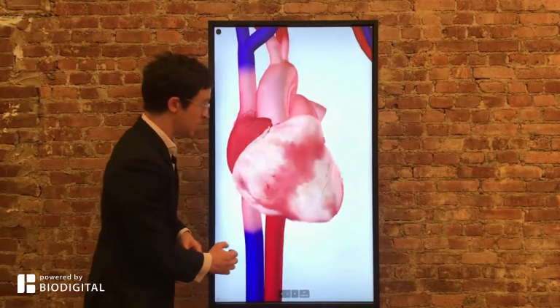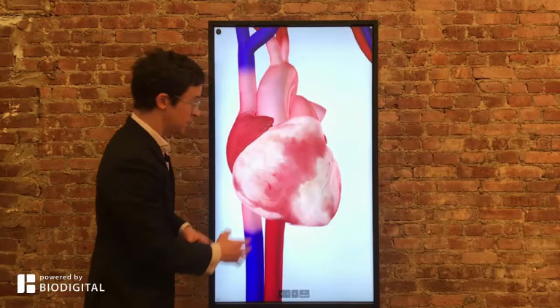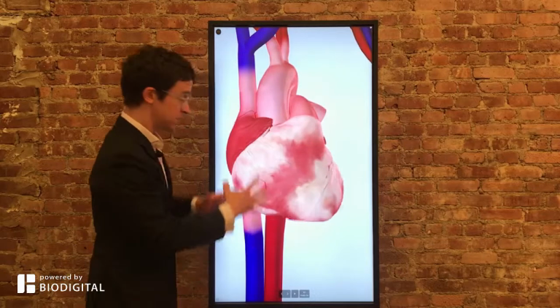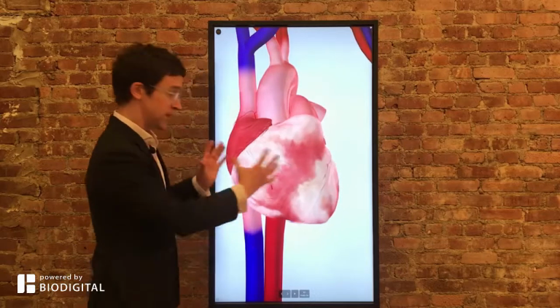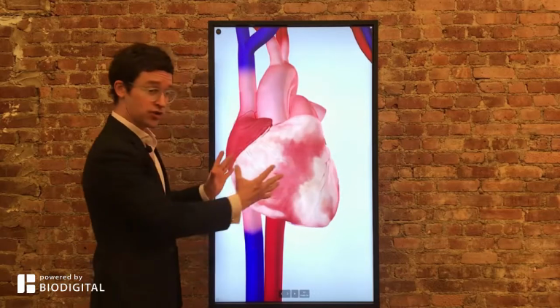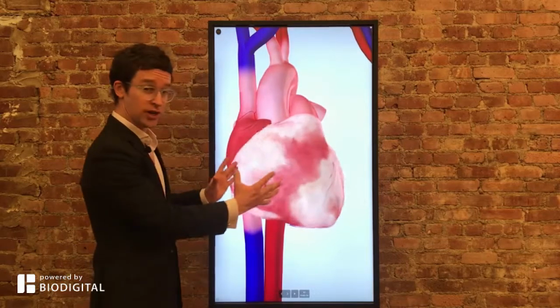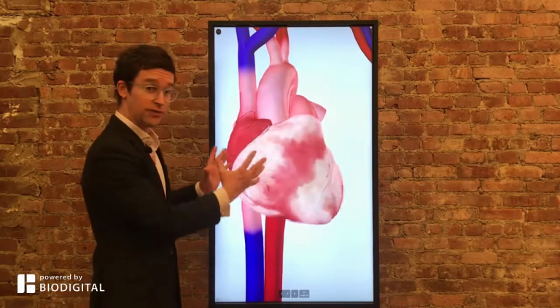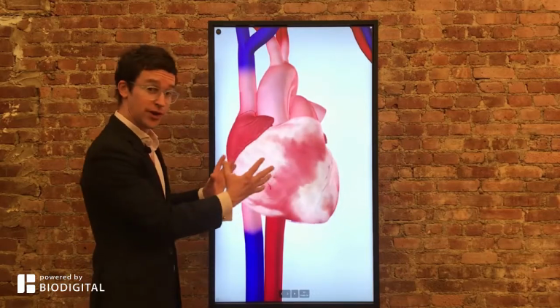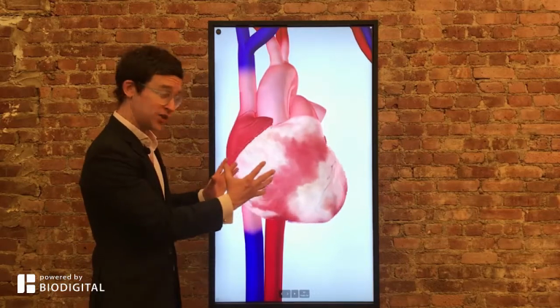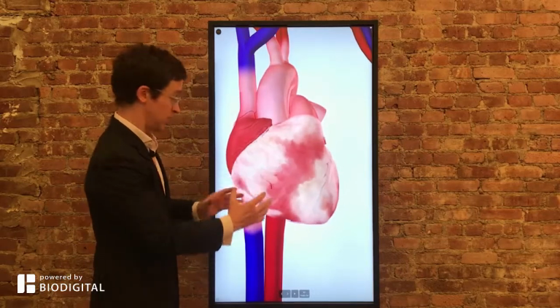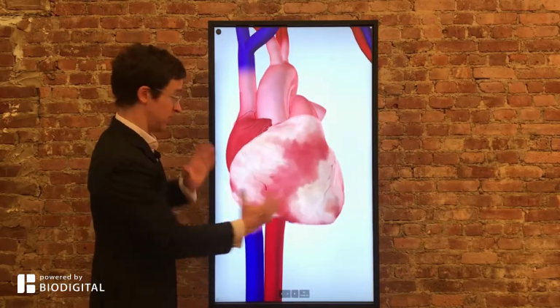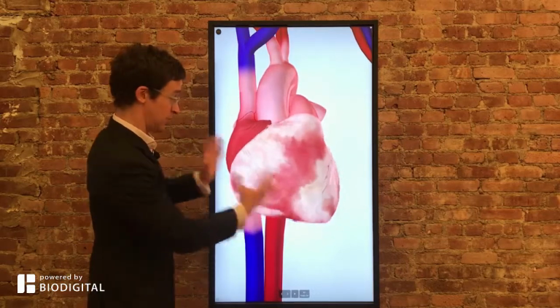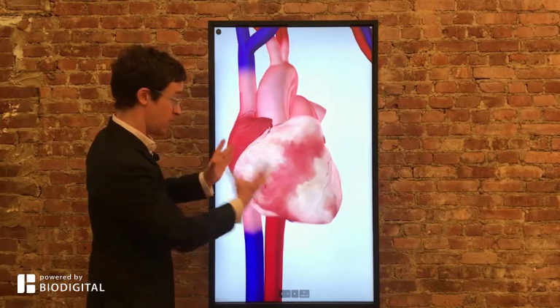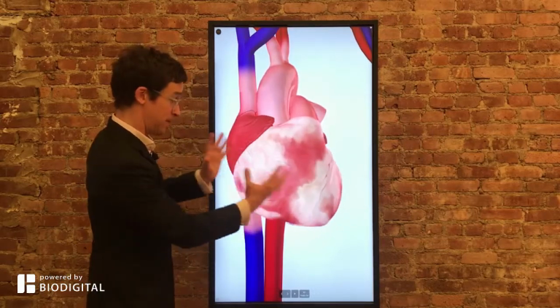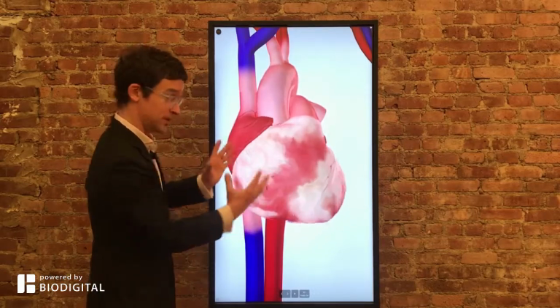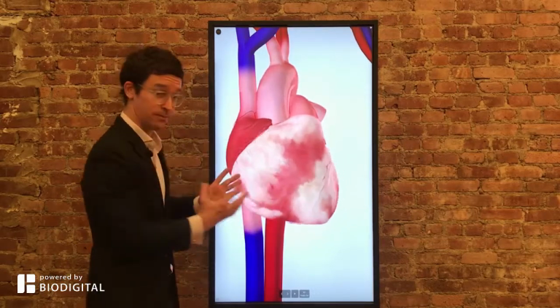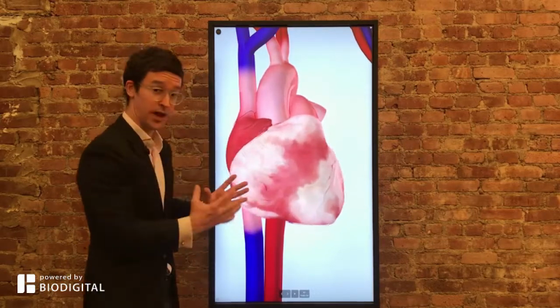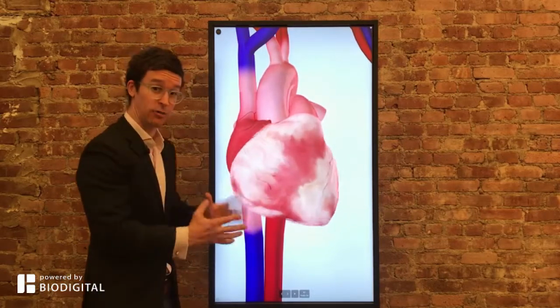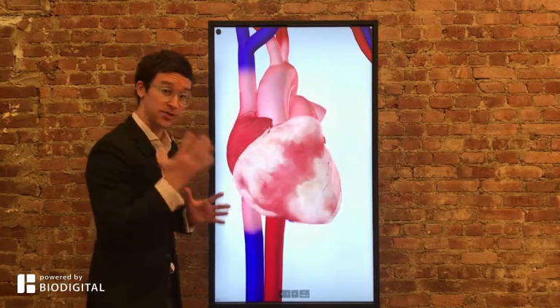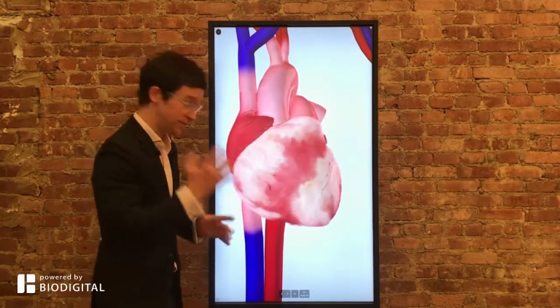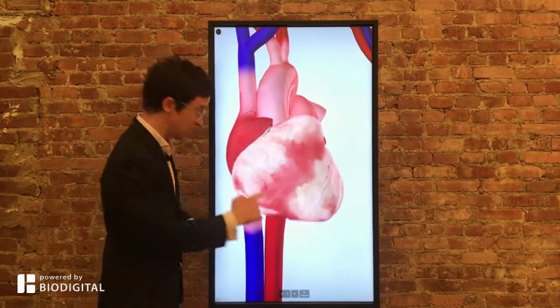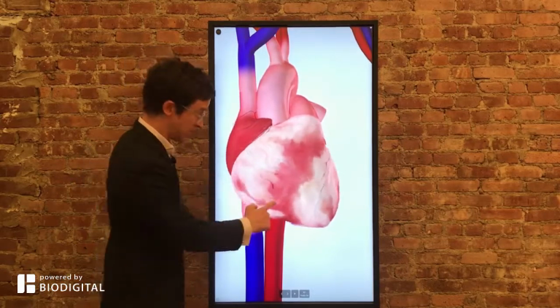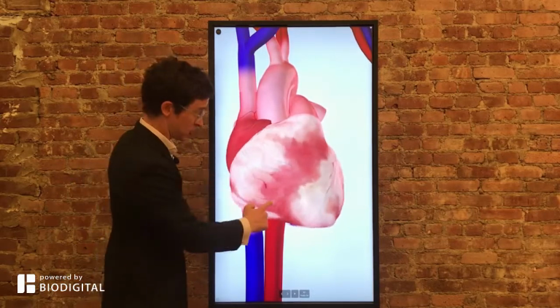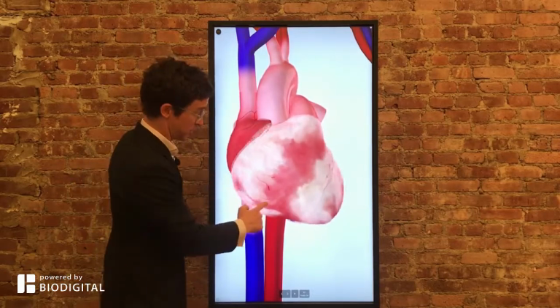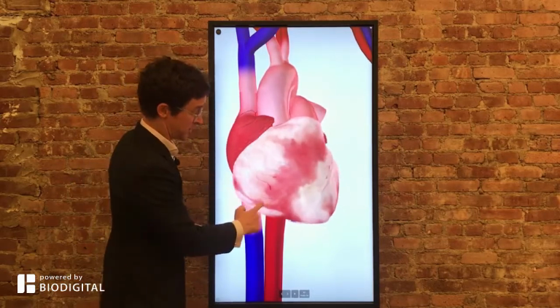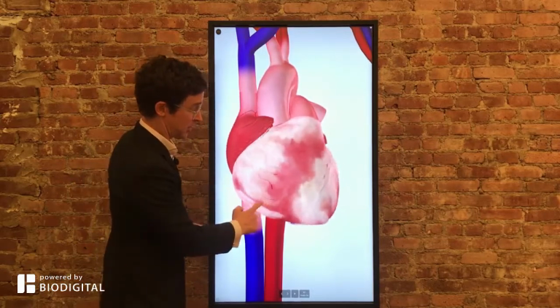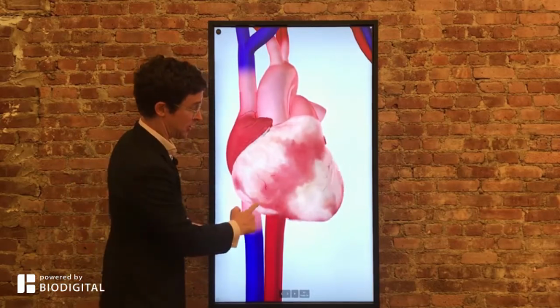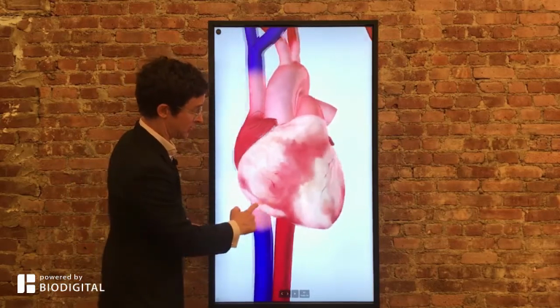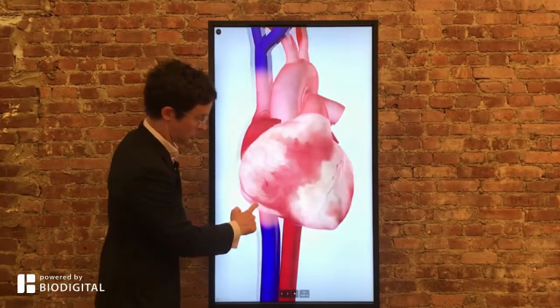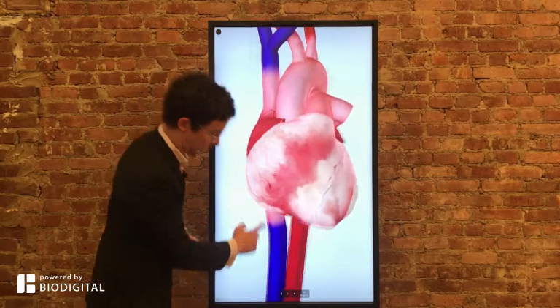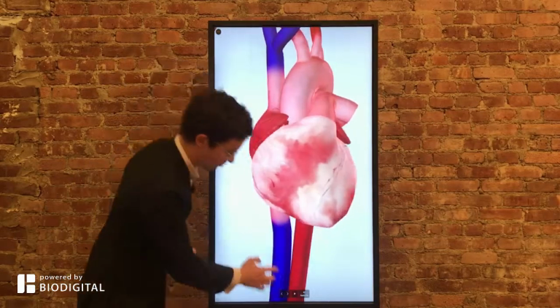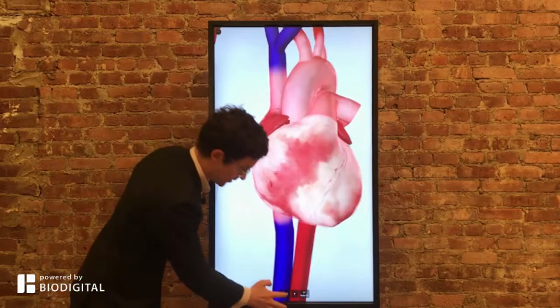This is ventricular fibrillation, where the heart beats like a bag of worms. It's very dangerous because it can actually lead to cardiac arrest.